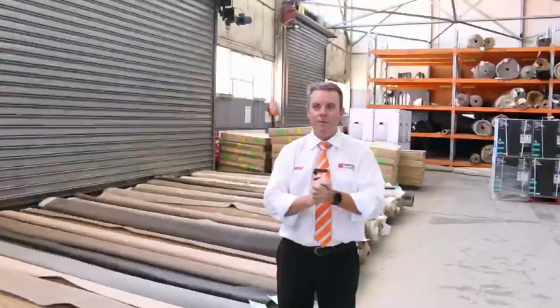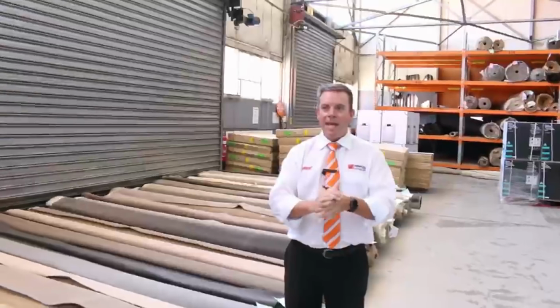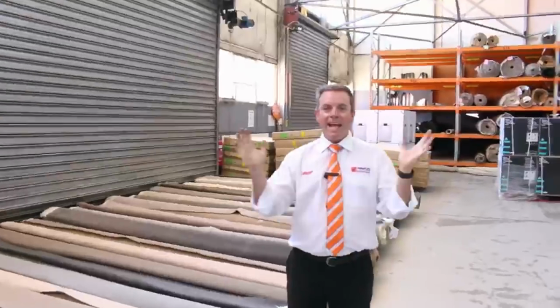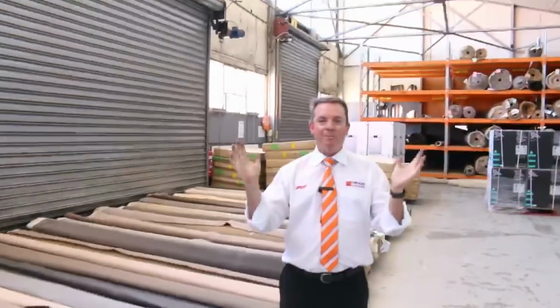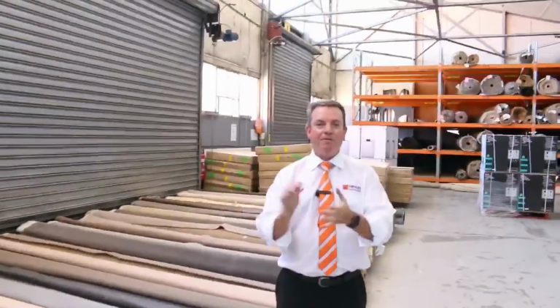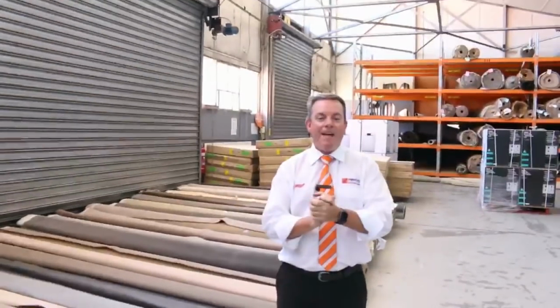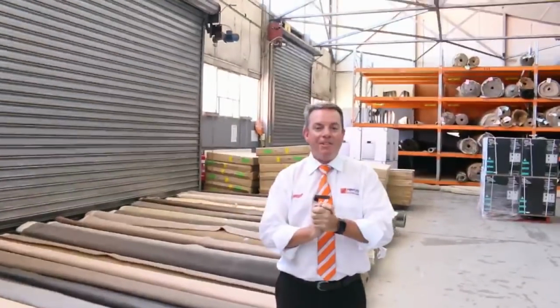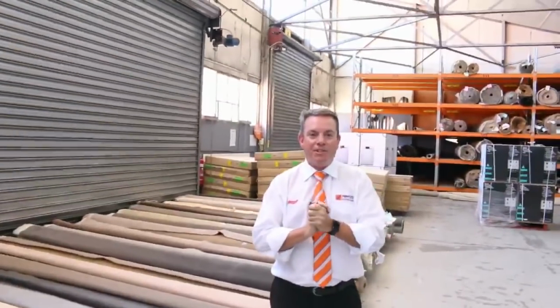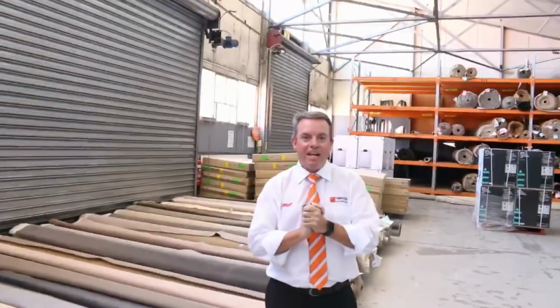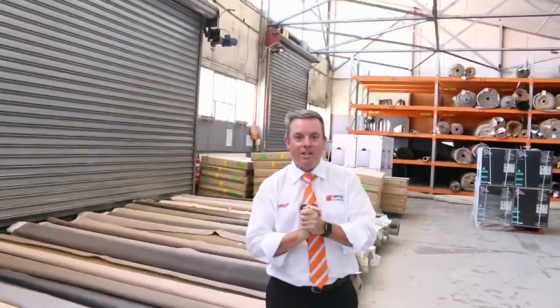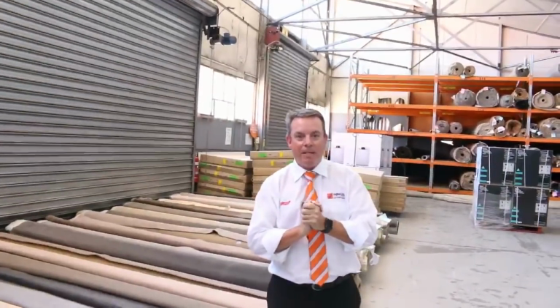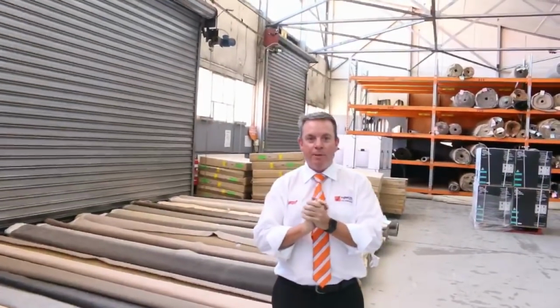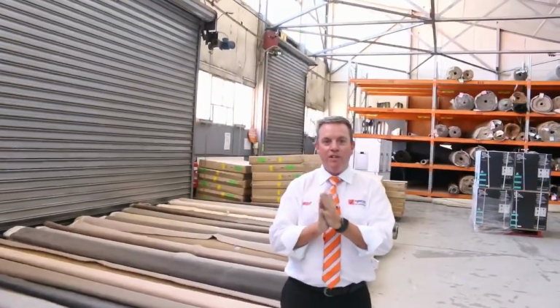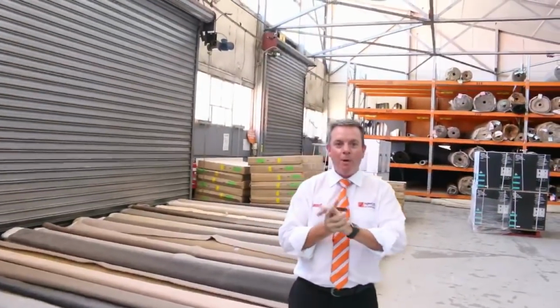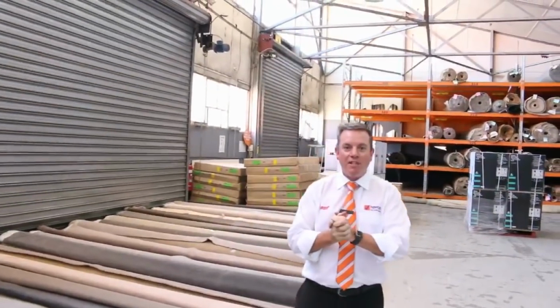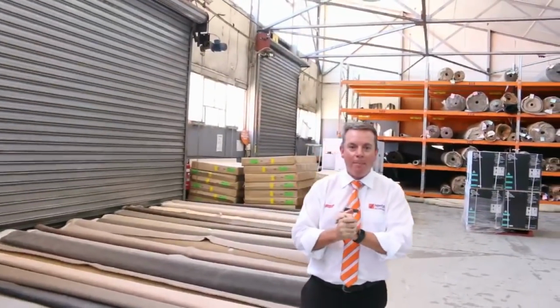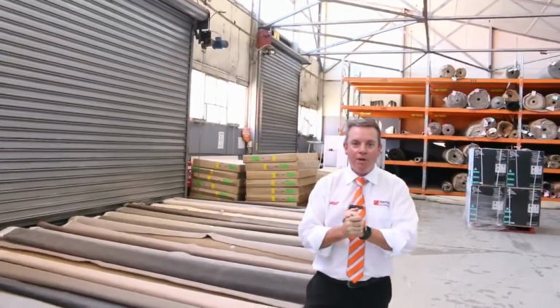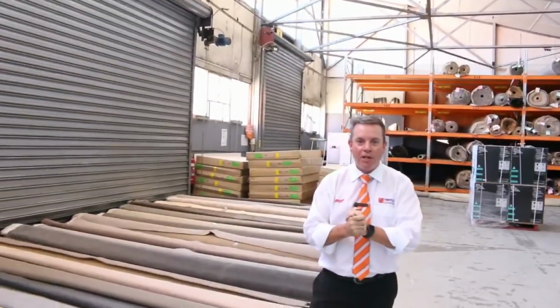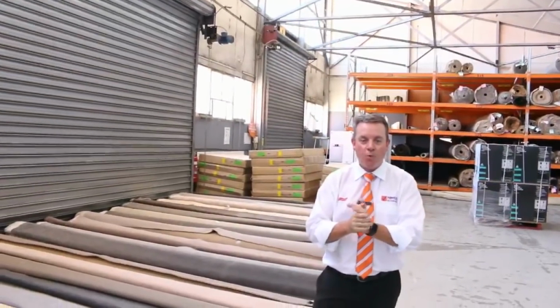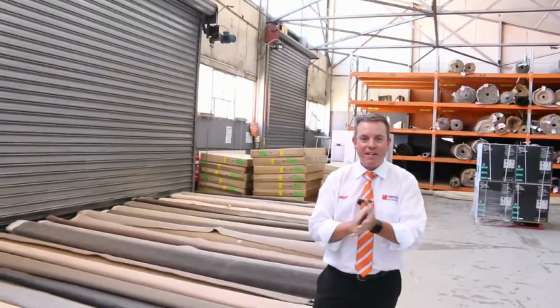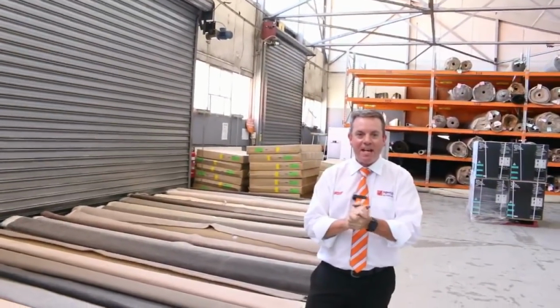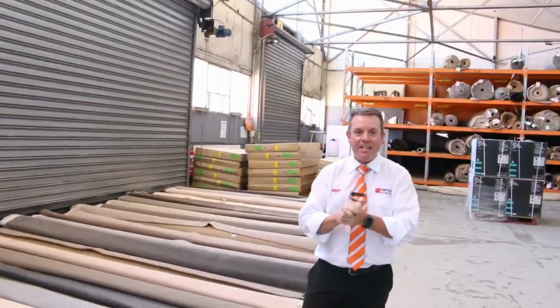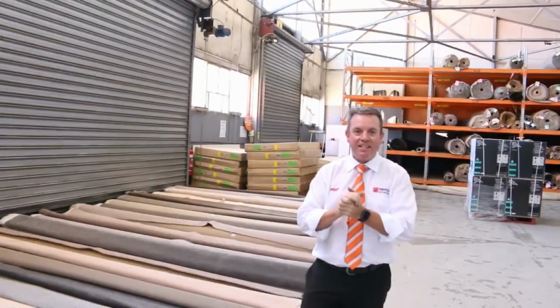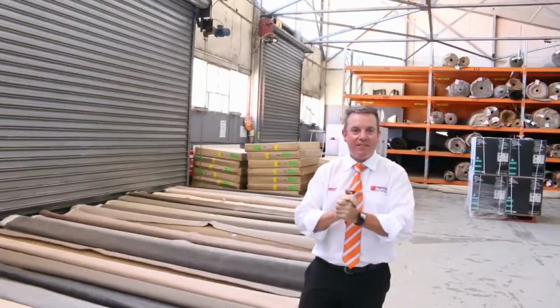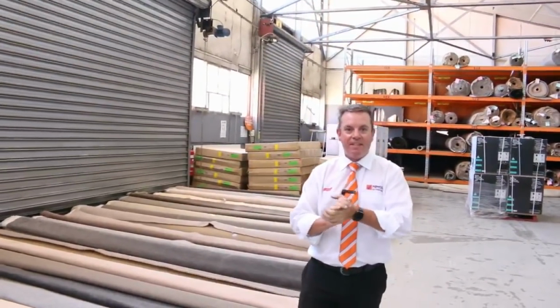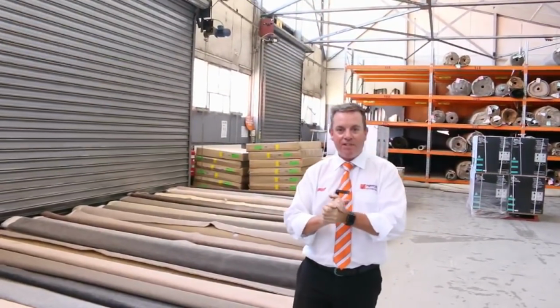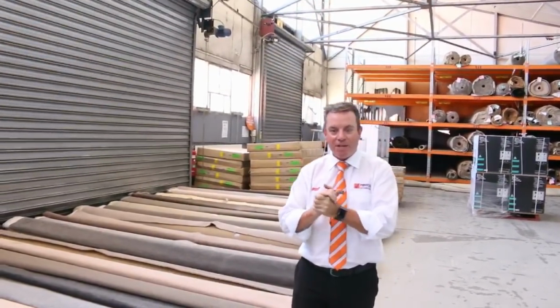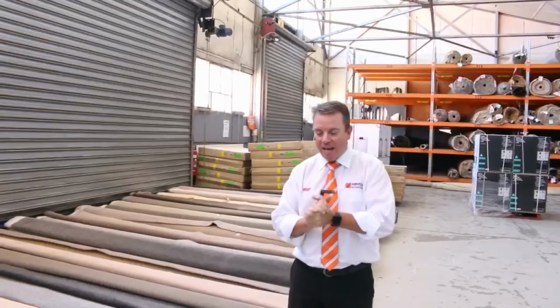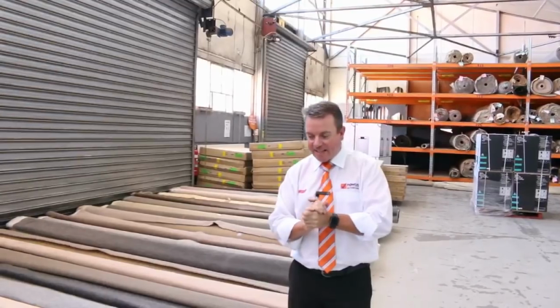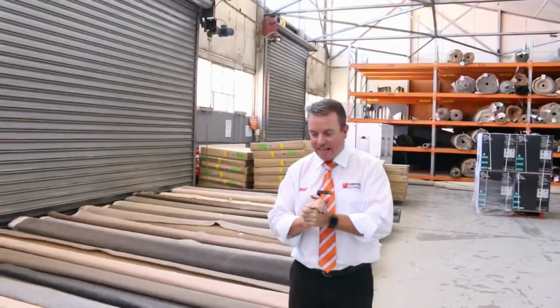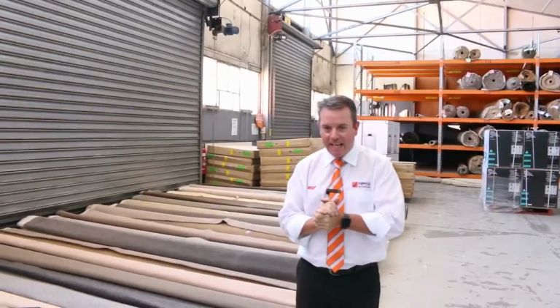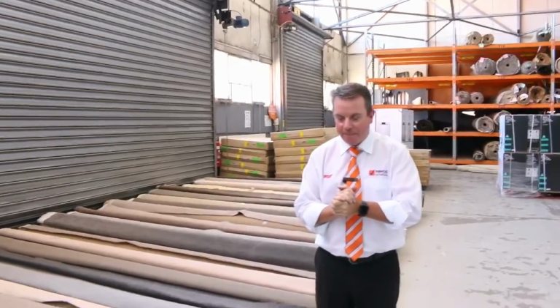G'day, I'm John from Fowler's Auction Sales. I'm here to preview tomorrow's carpet auction. It's Wednesday, the 17th of January at 10am.